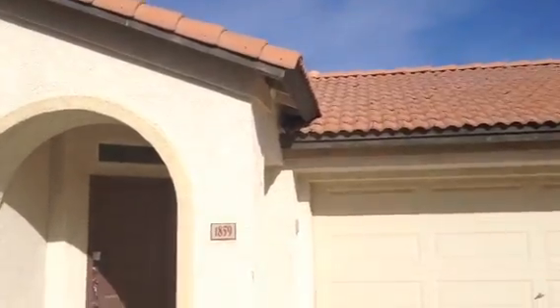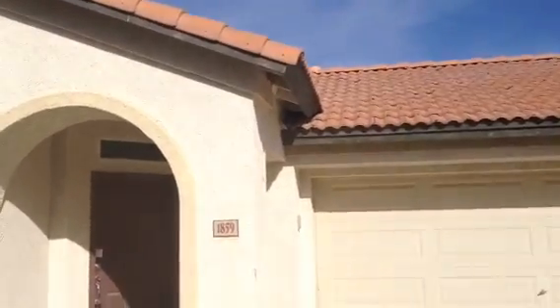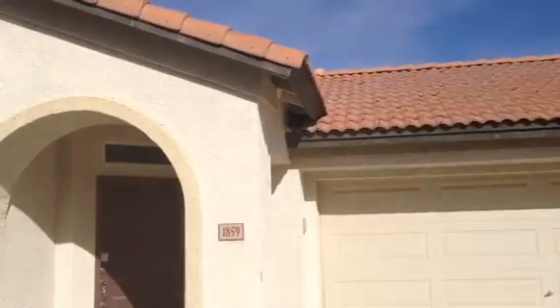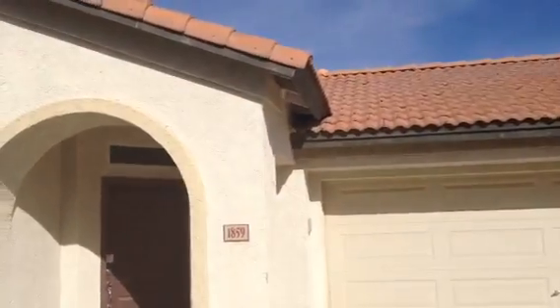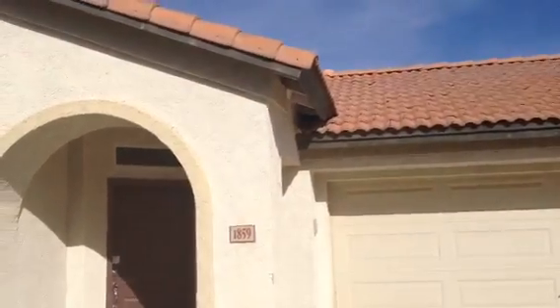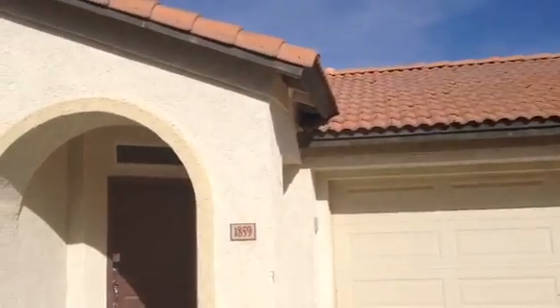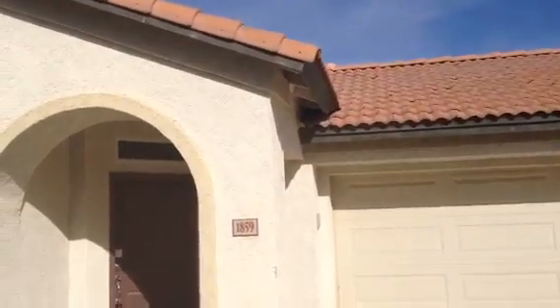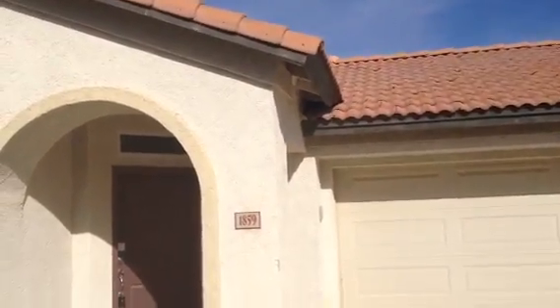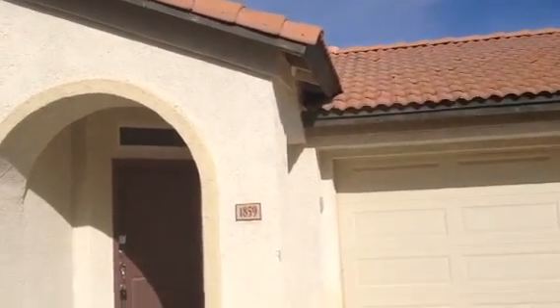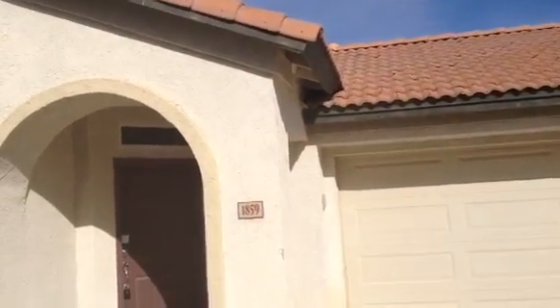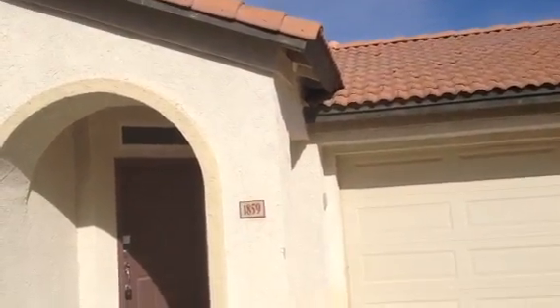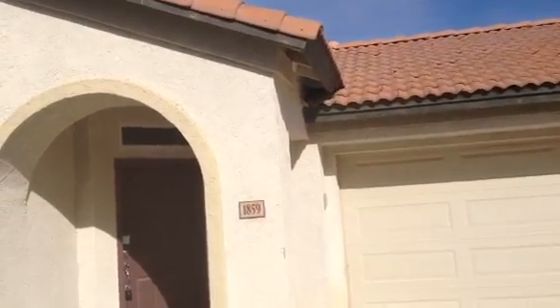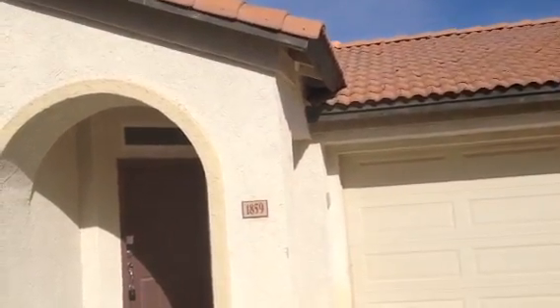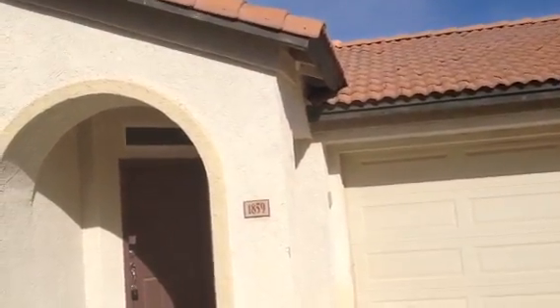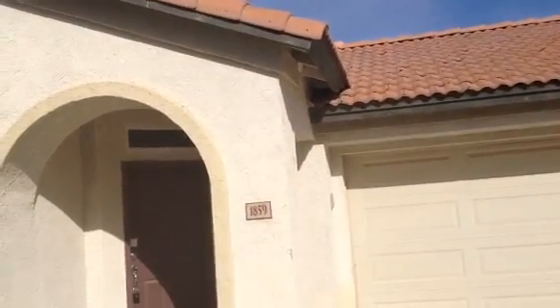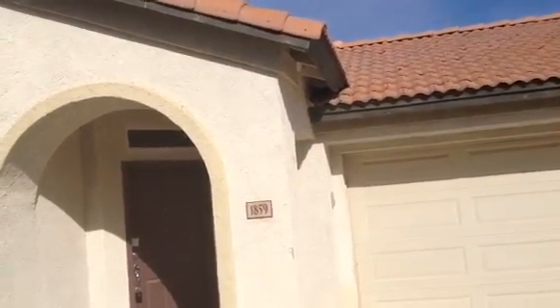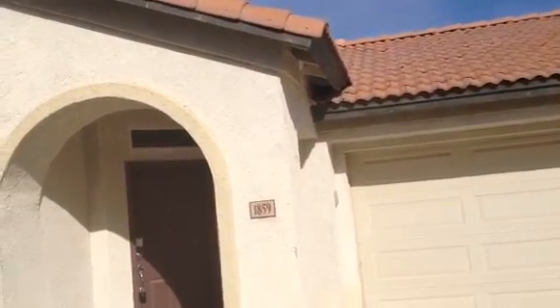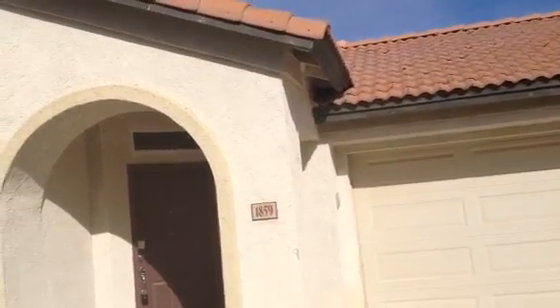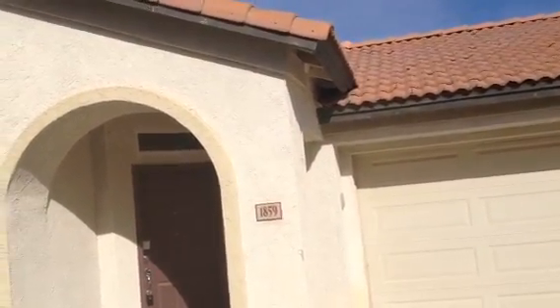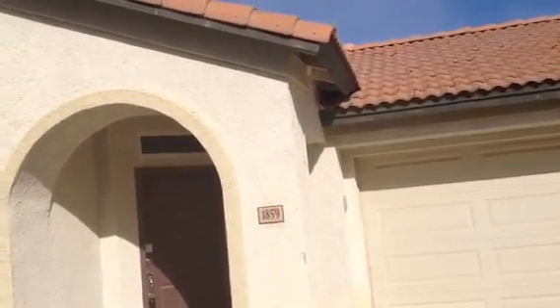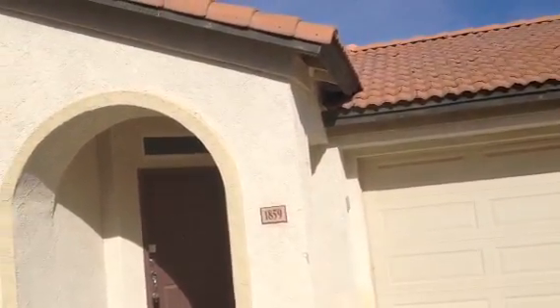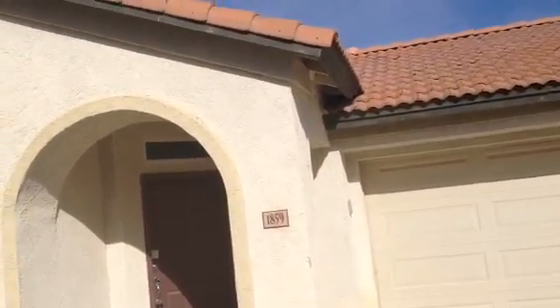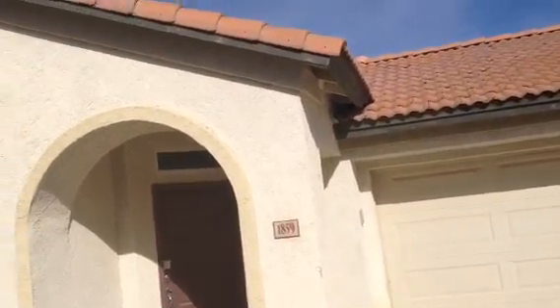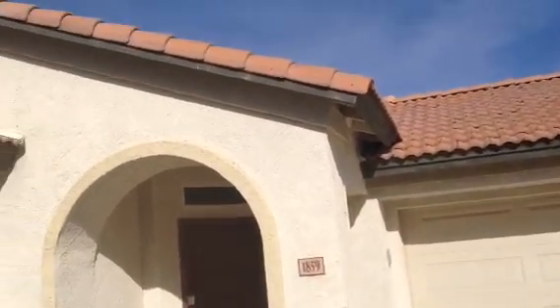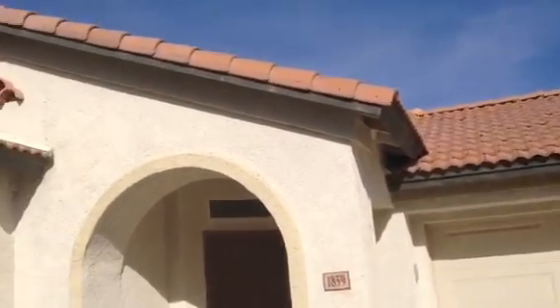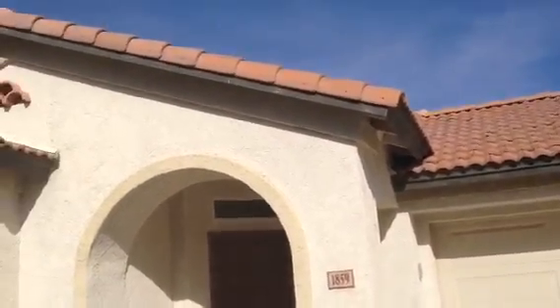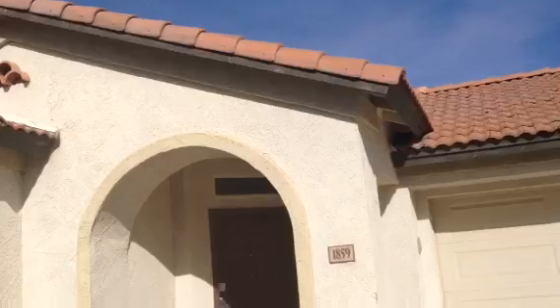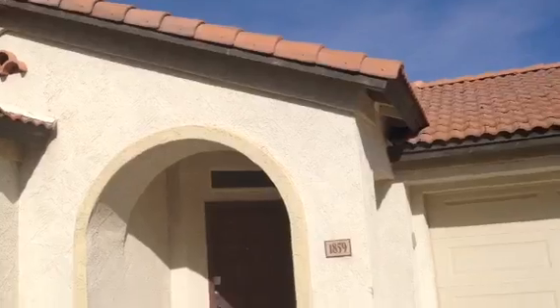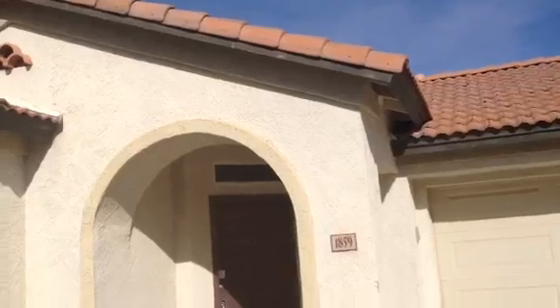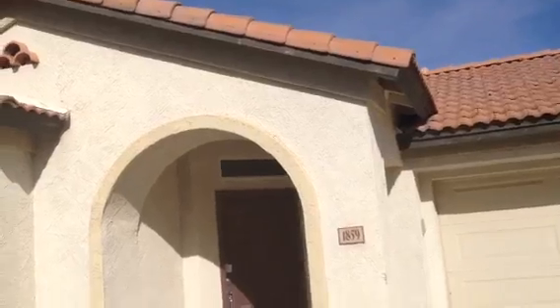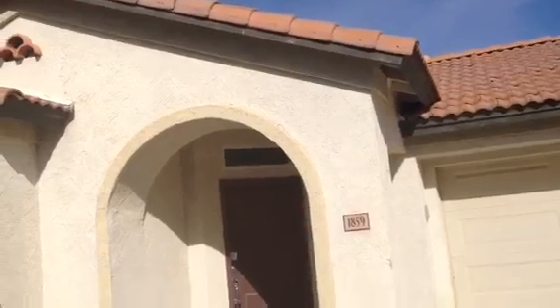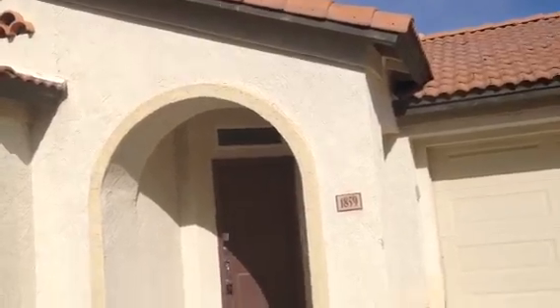It's Dick. I'm at 1859 South Voyager Drive, Gilbert, Arizona.